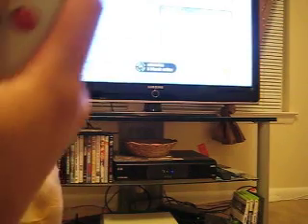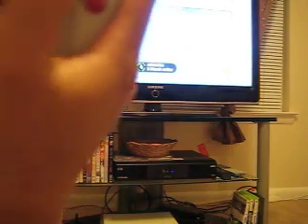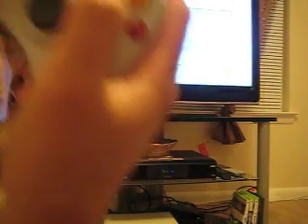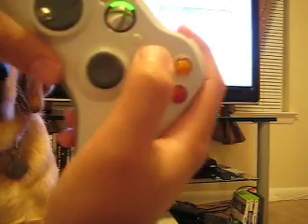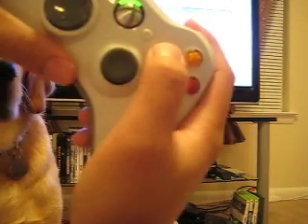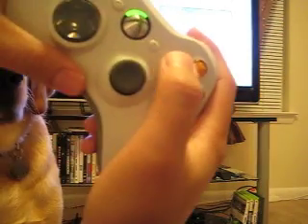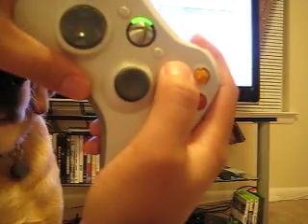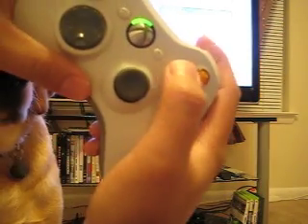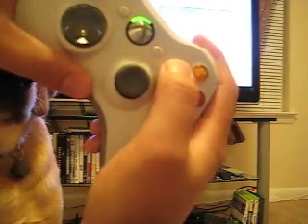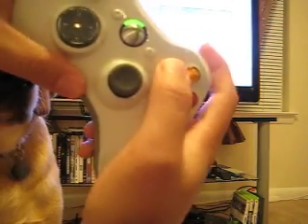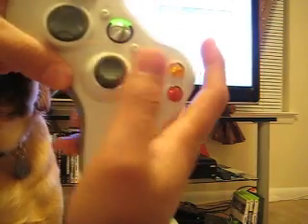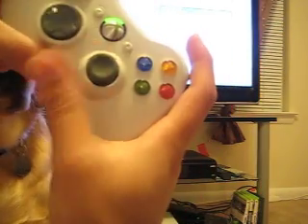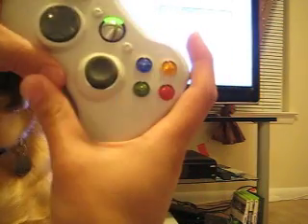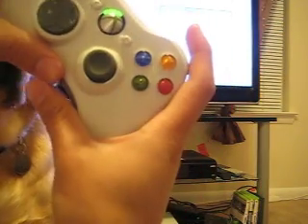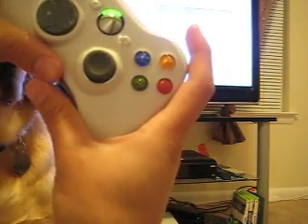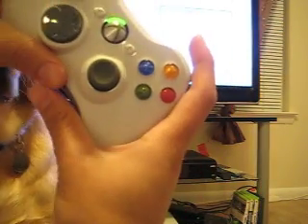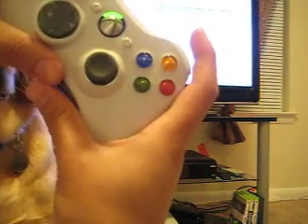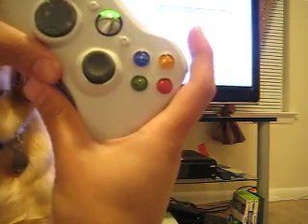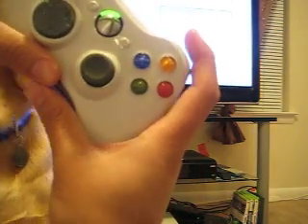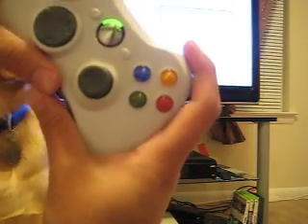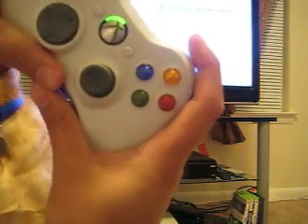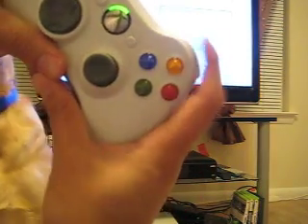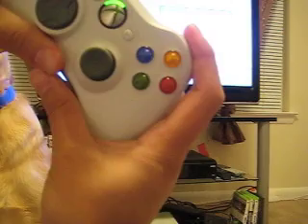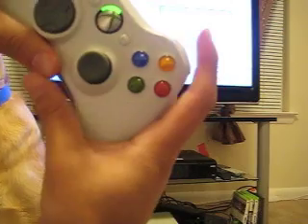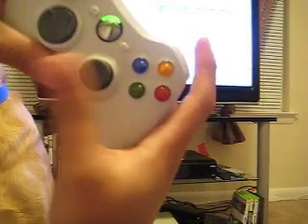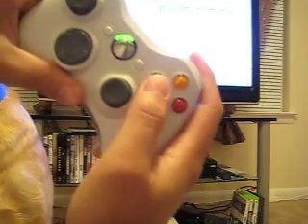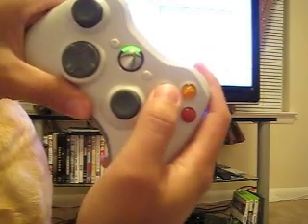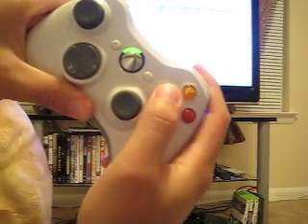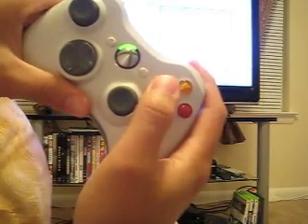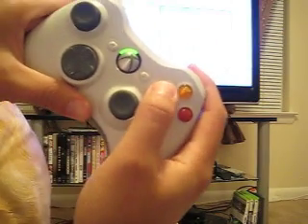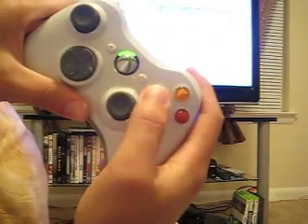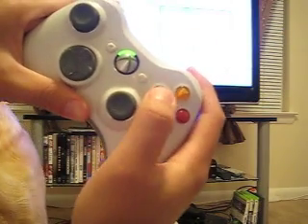Get your controller and you're going to press the following sequence: you're going to press XX, left bumper, right bumper, then XX.